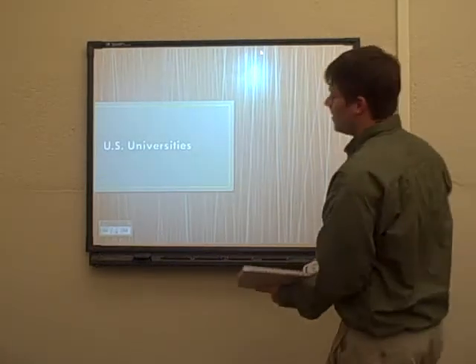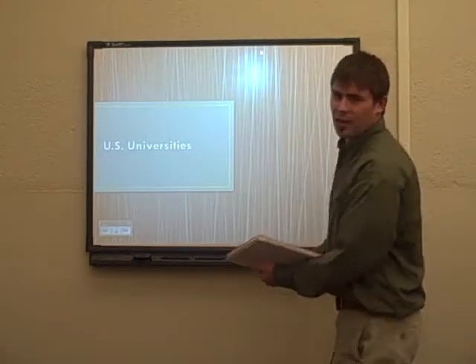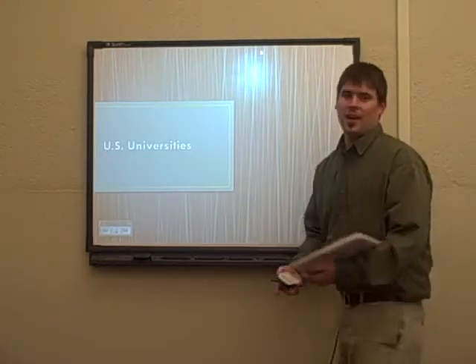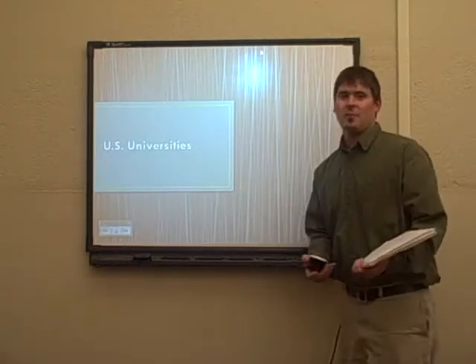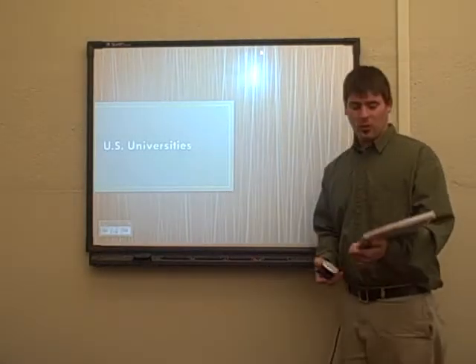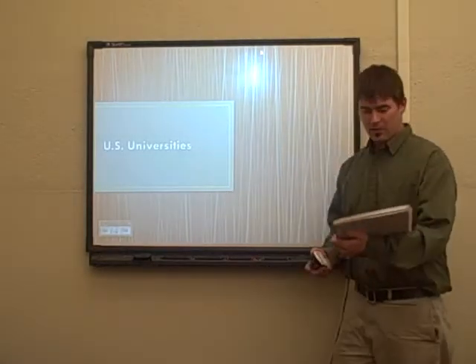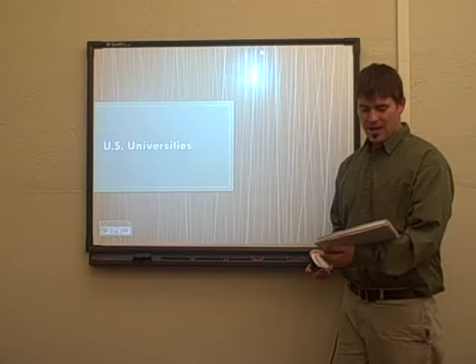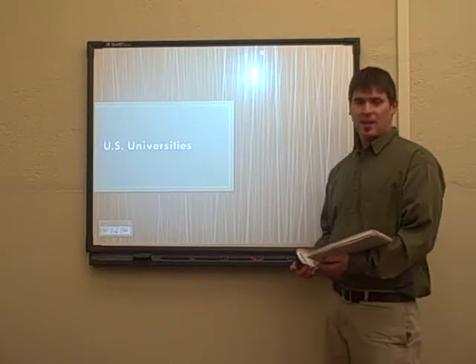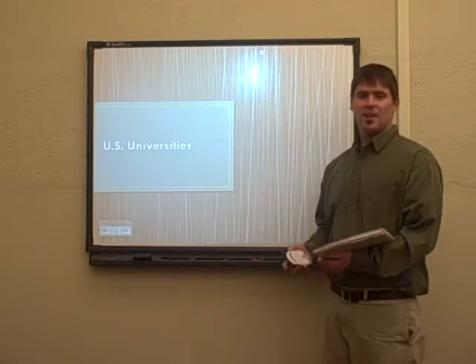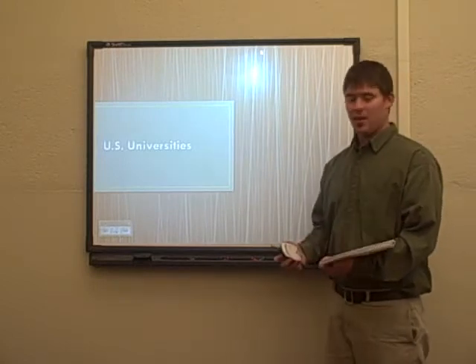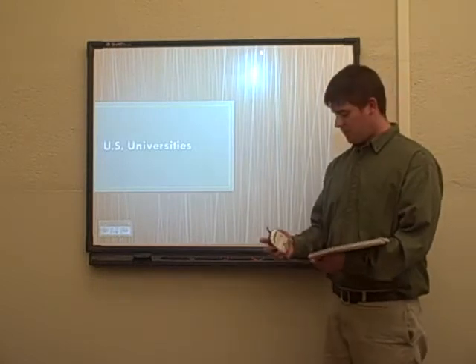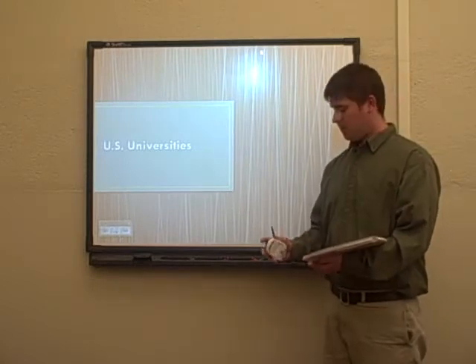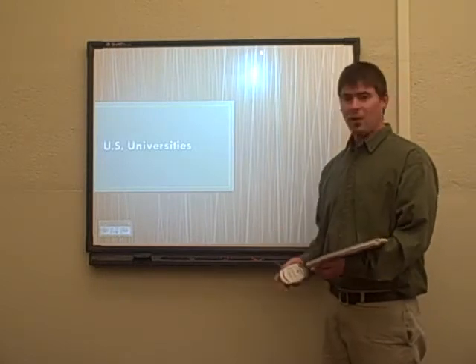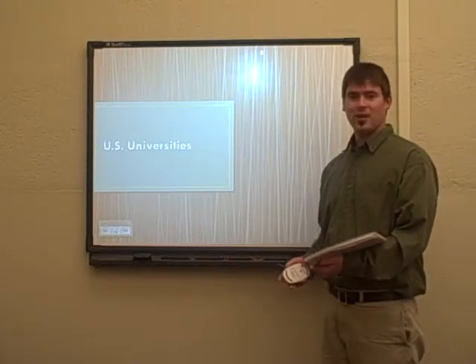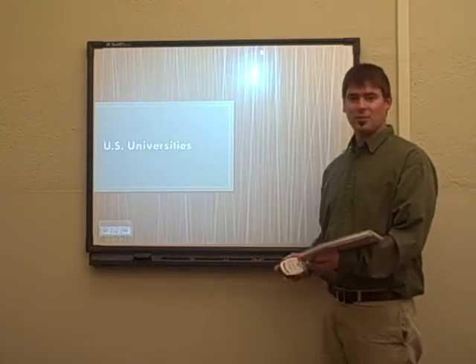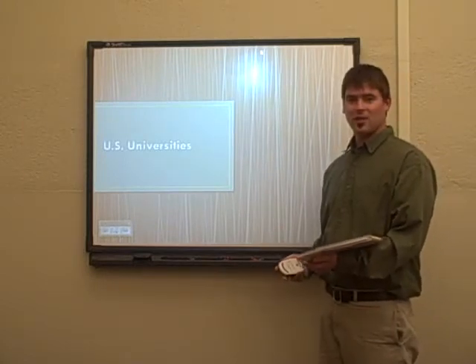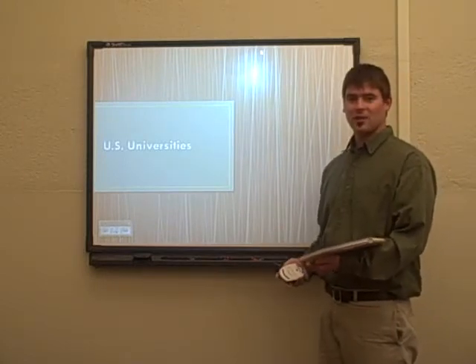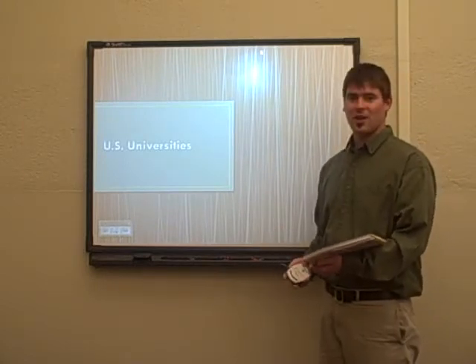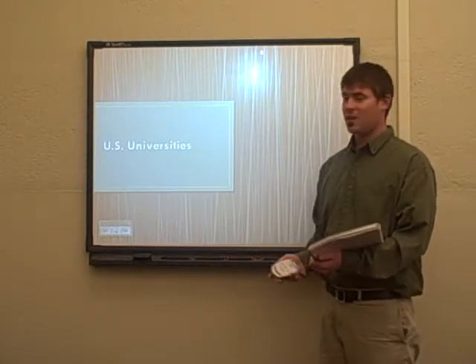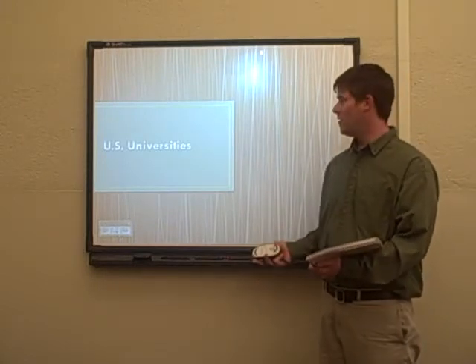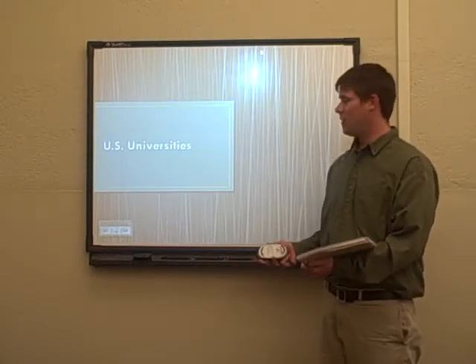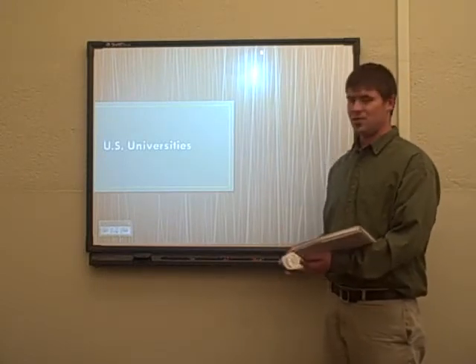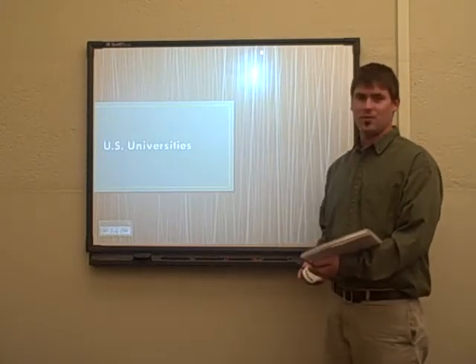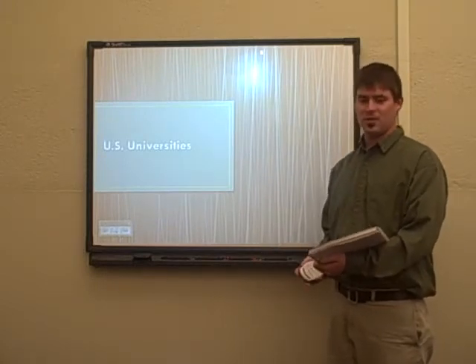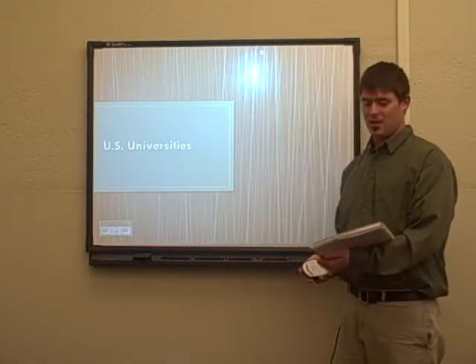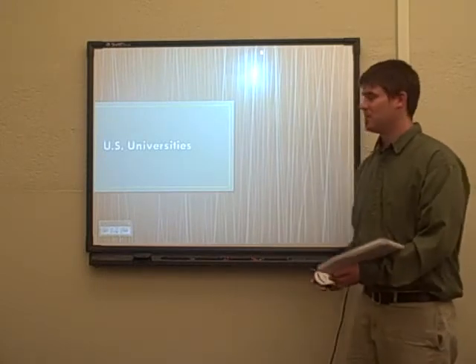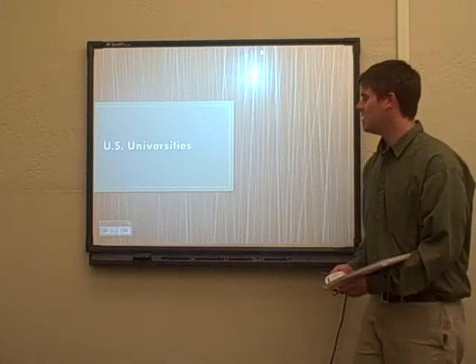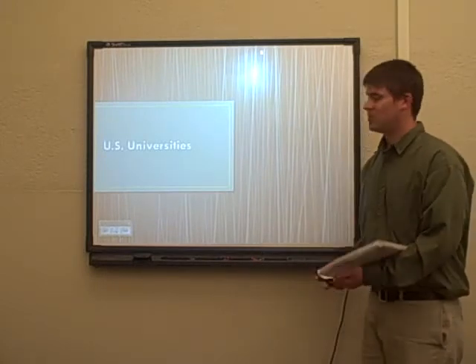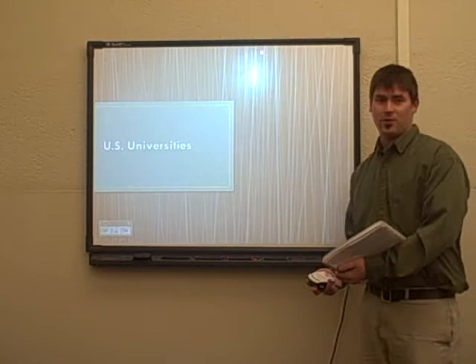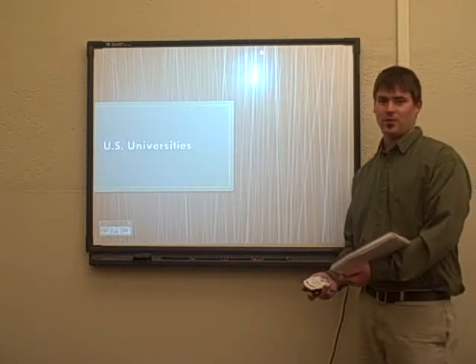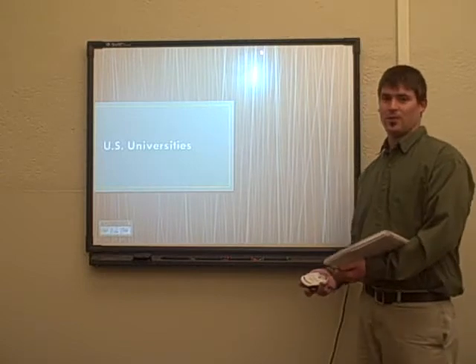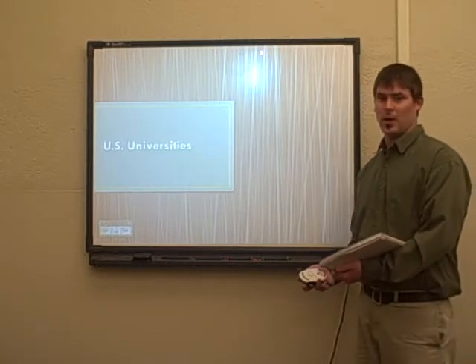Hi, I'm Cole Feeback and I am doing my What Is It project on U.S. universities. So, here's the first one.